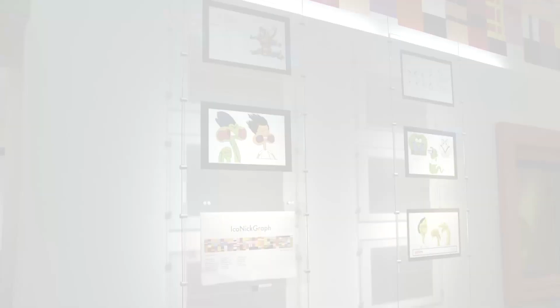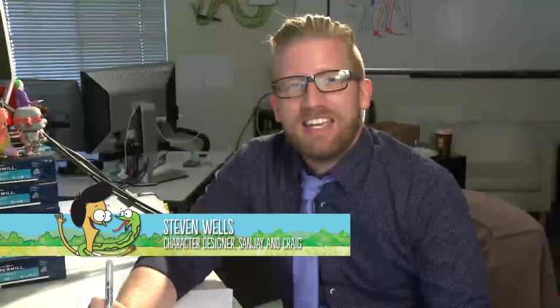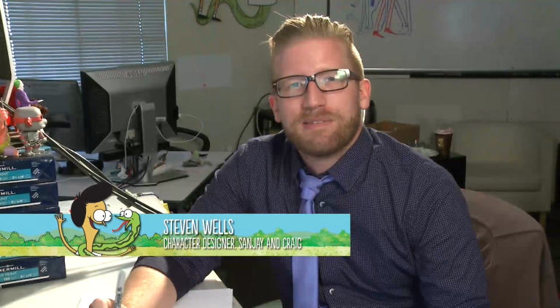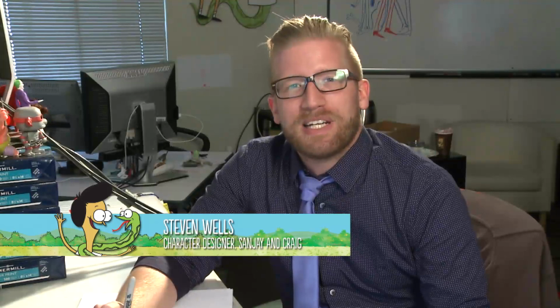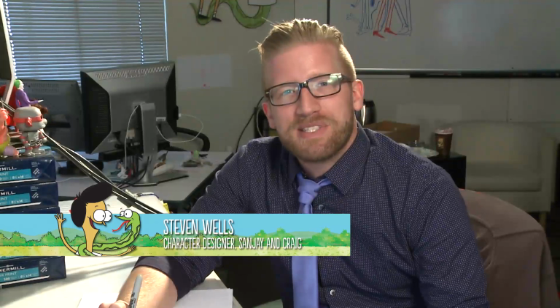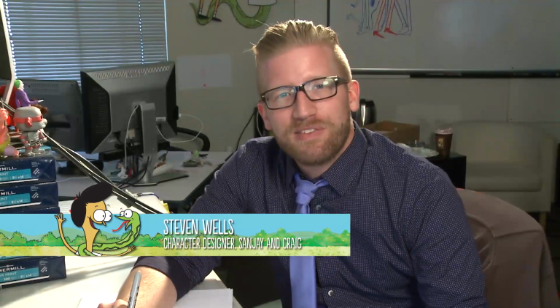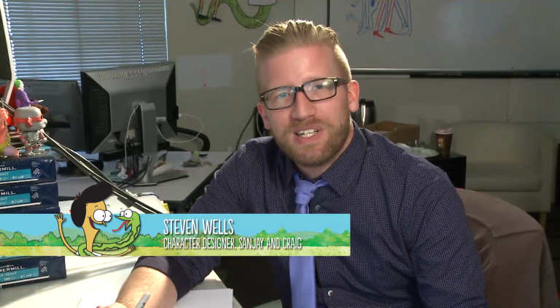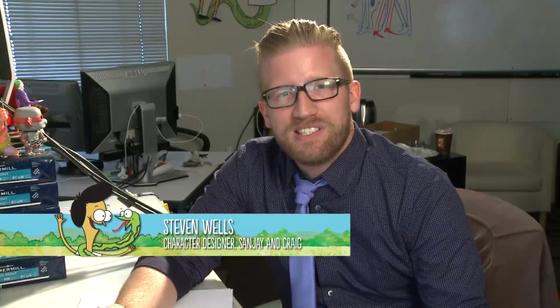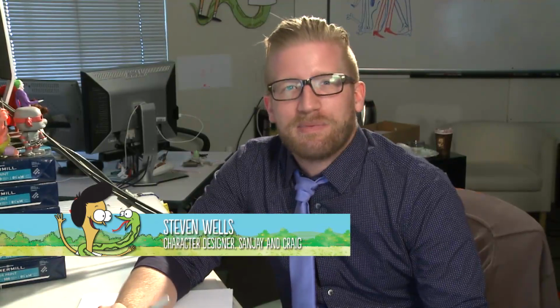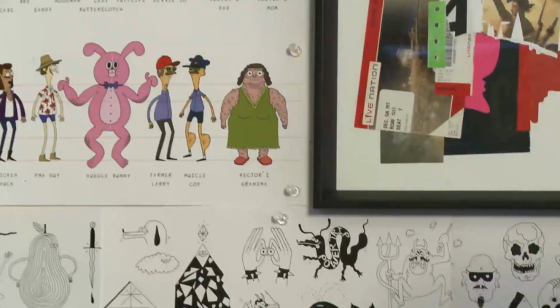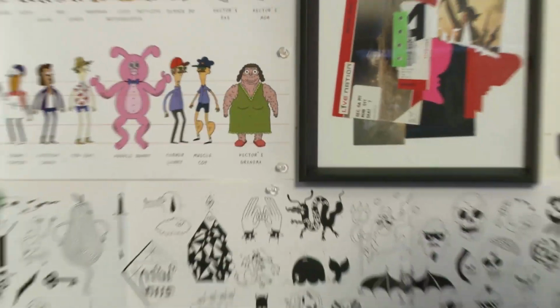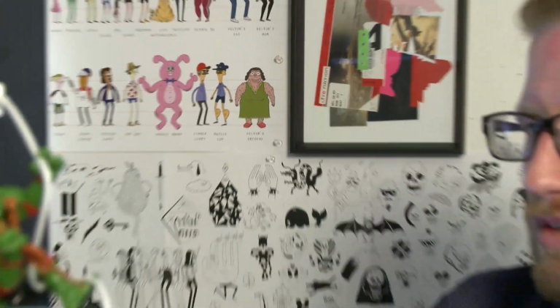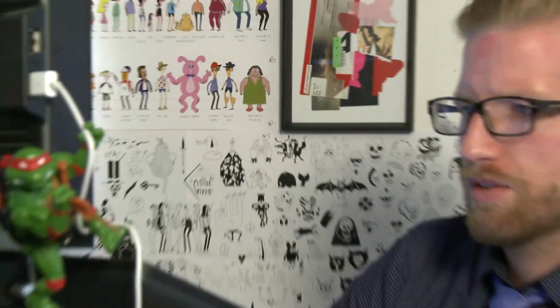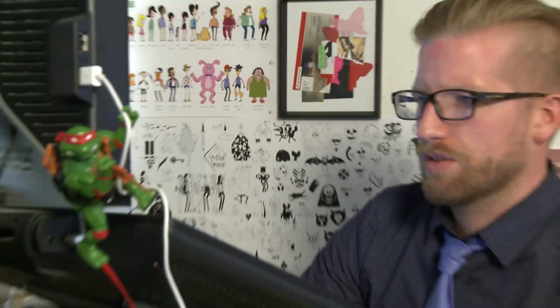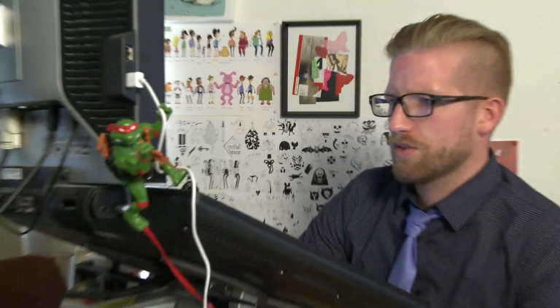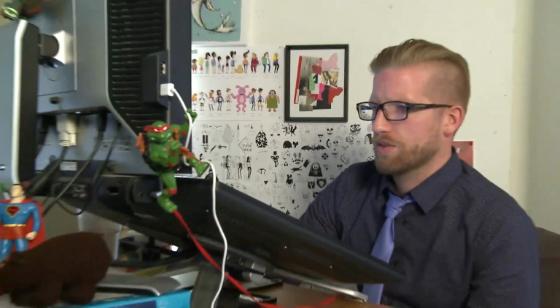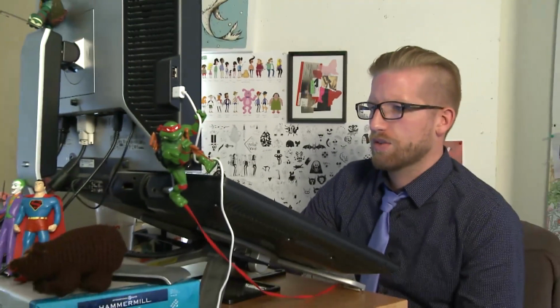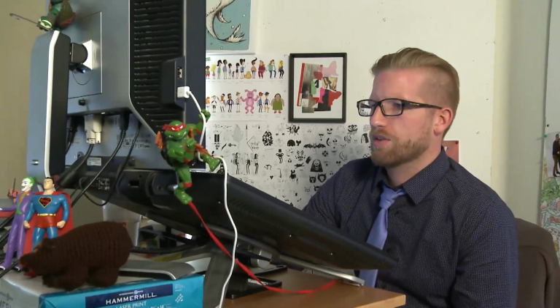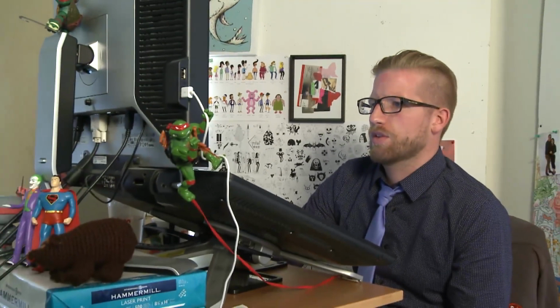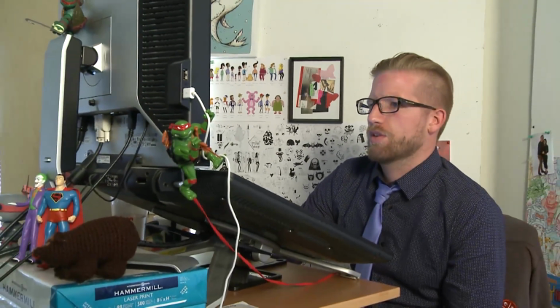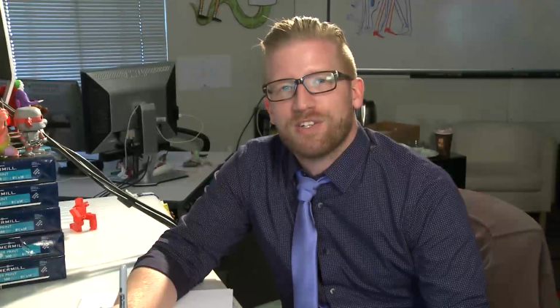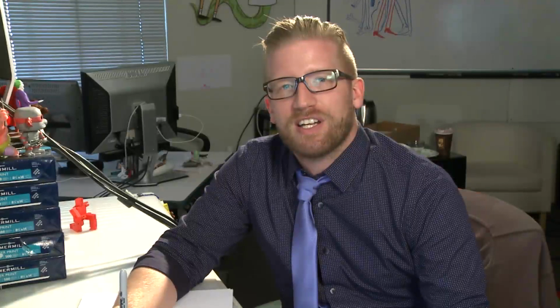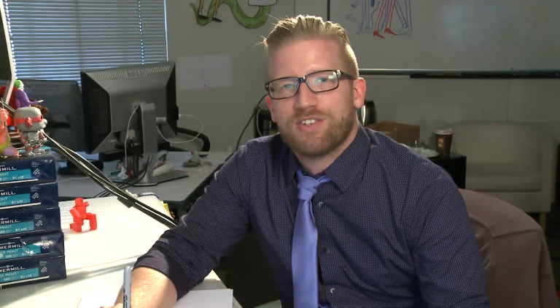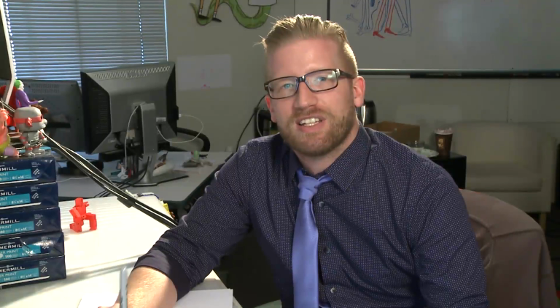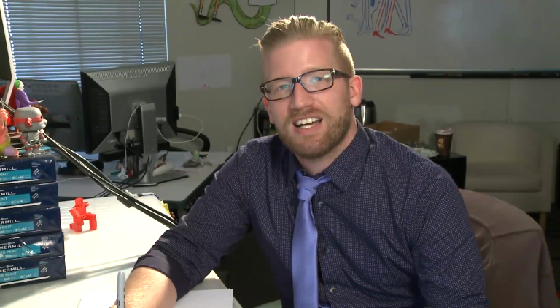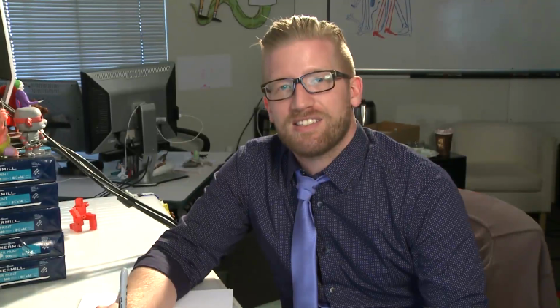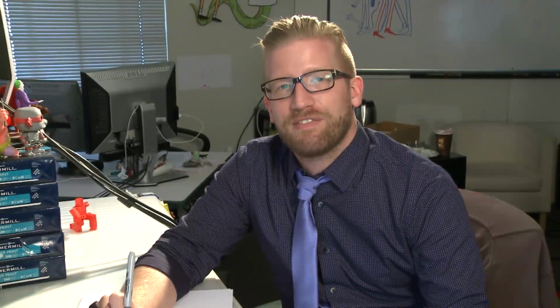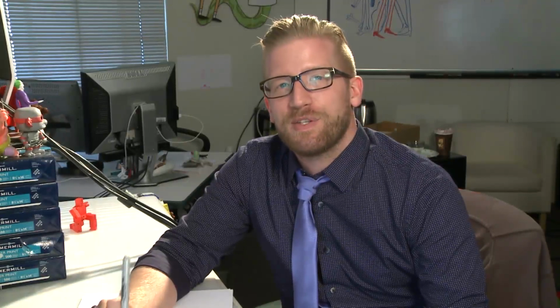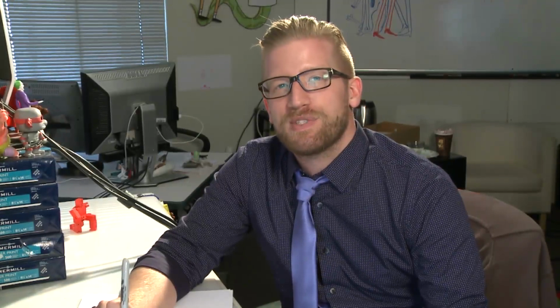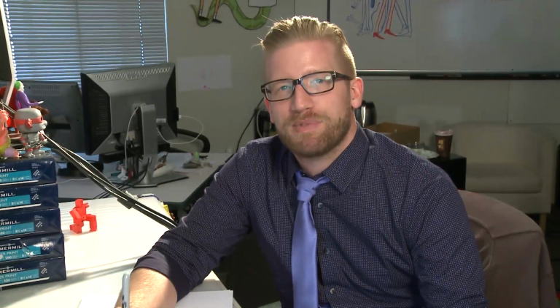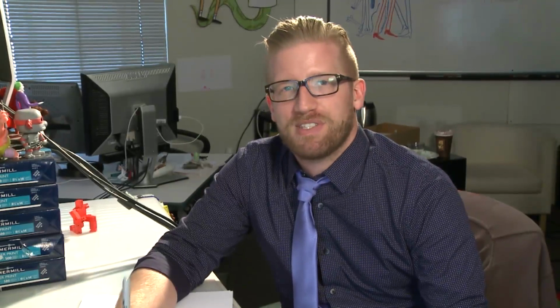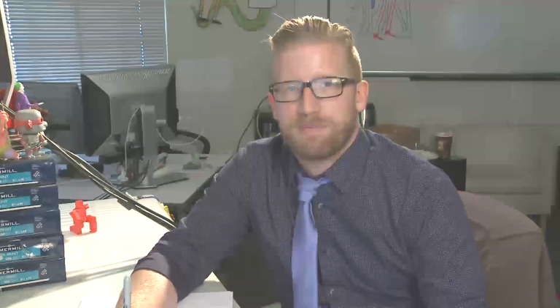Hey, my name is Steven Wells. I'm a character designer on Sanjay and Craig, and today I'm going to show you how to draw the guys in a few simple steps.